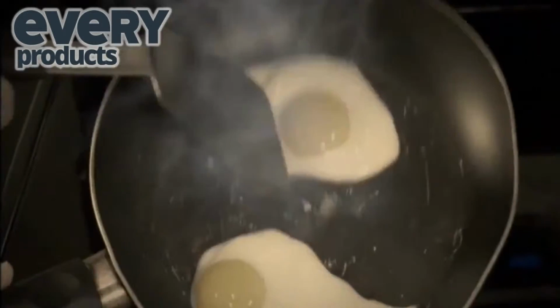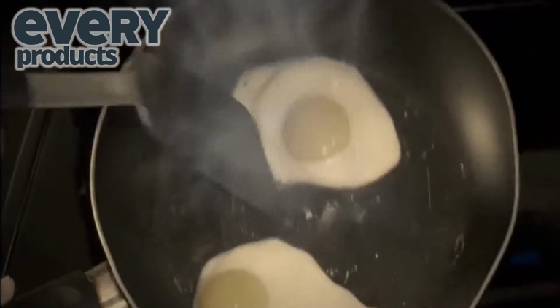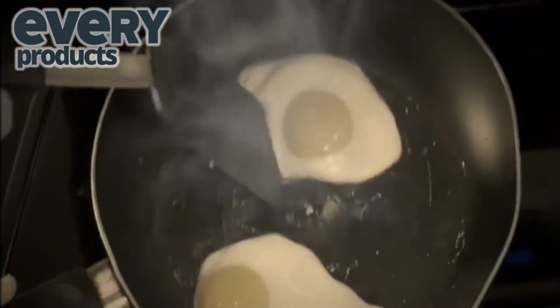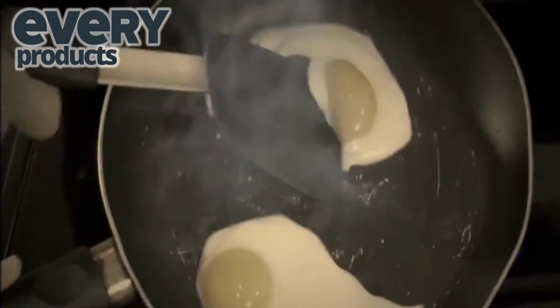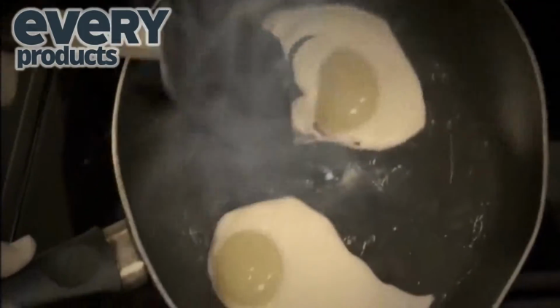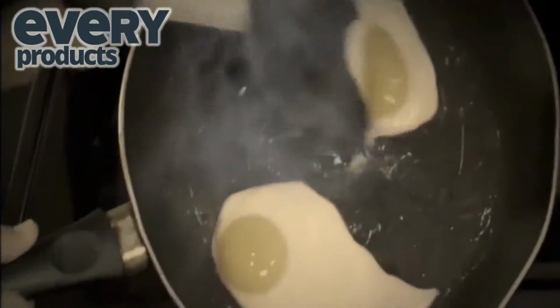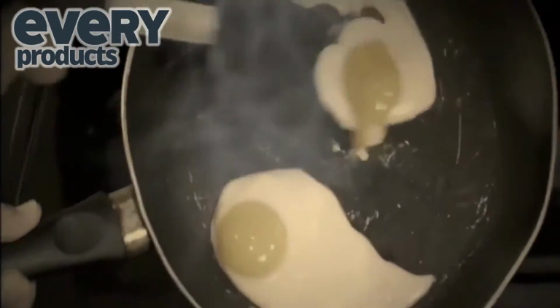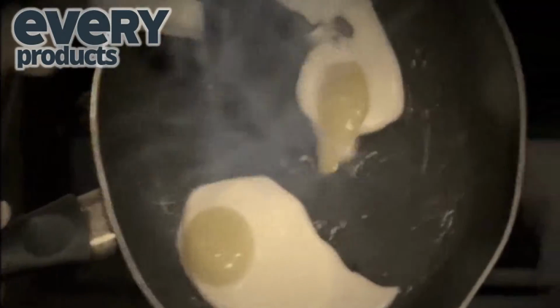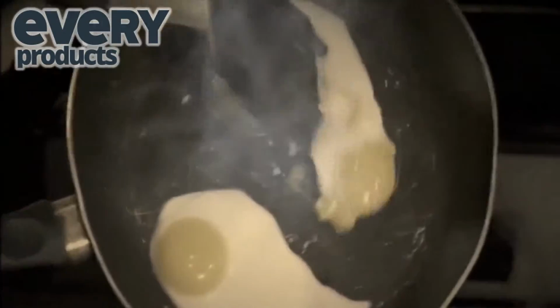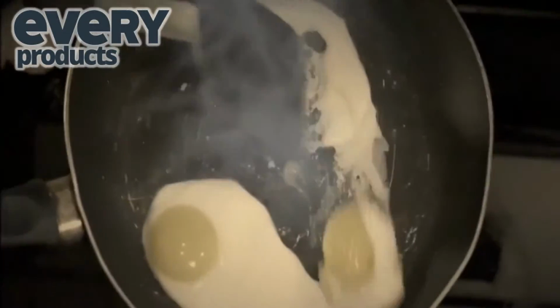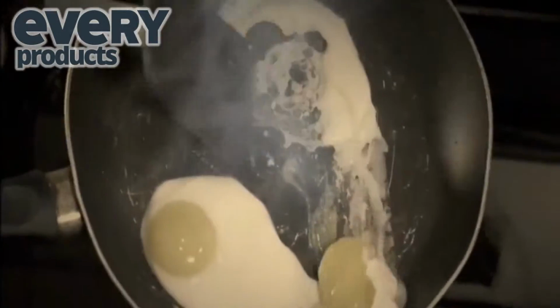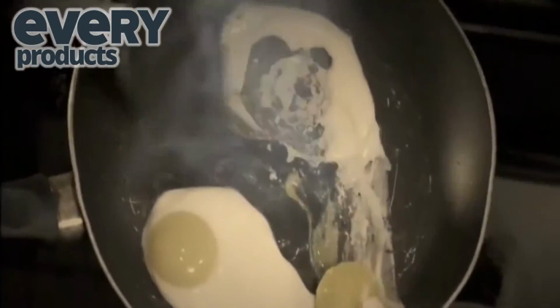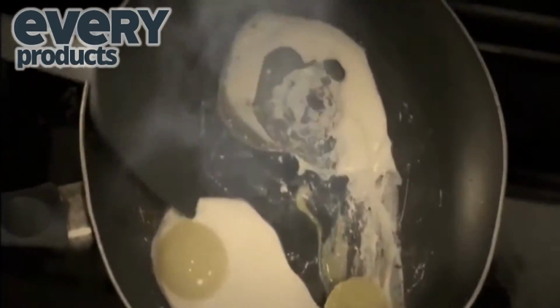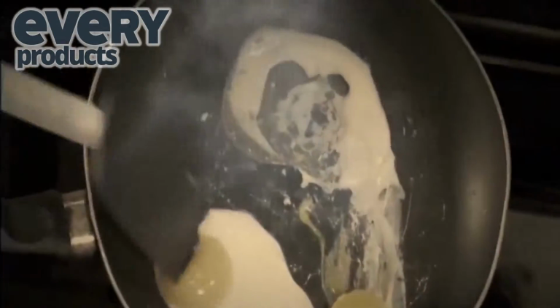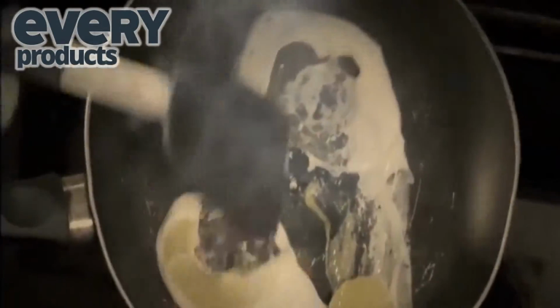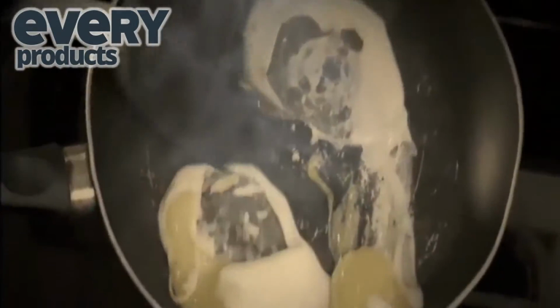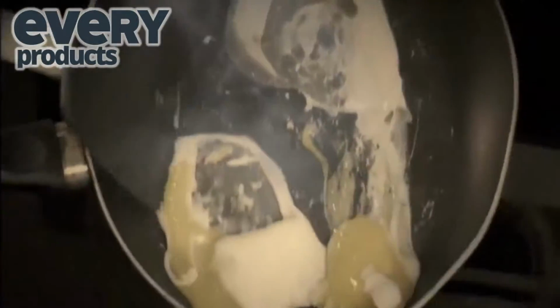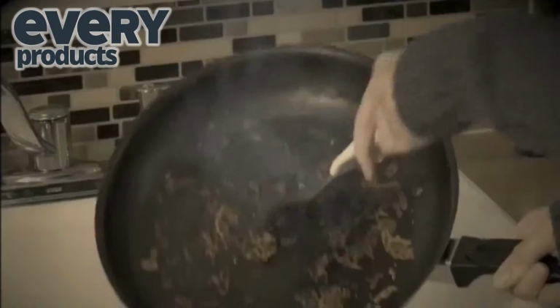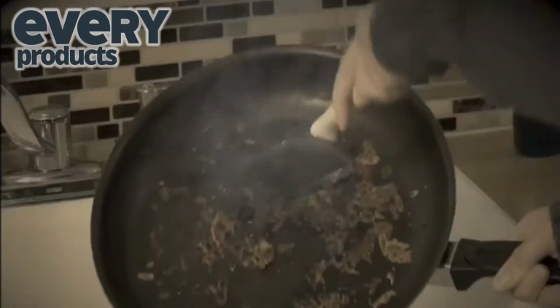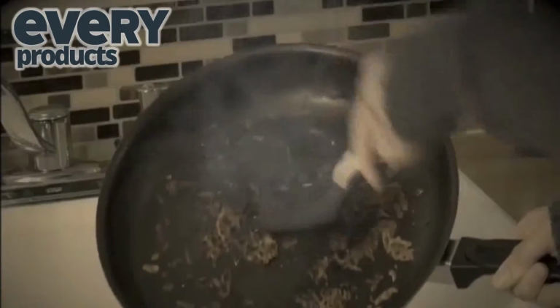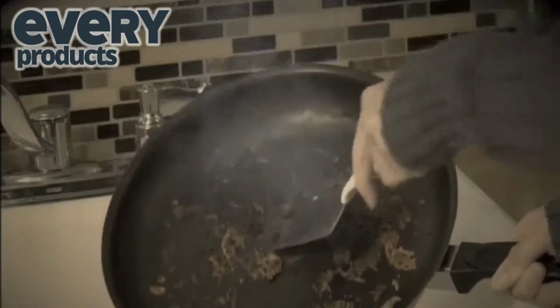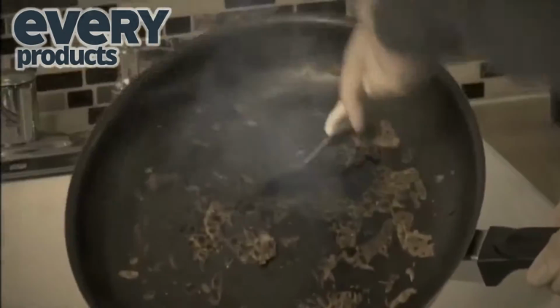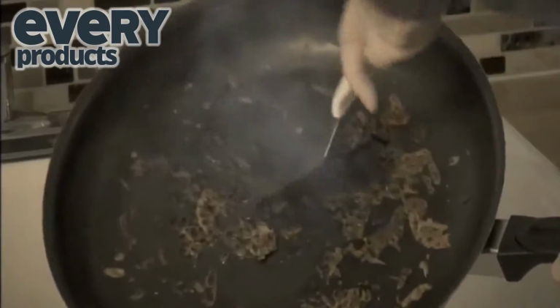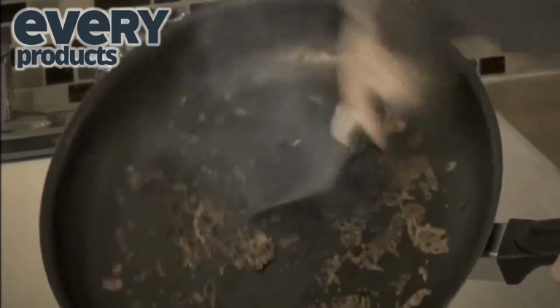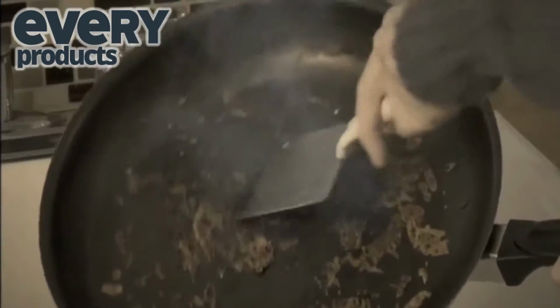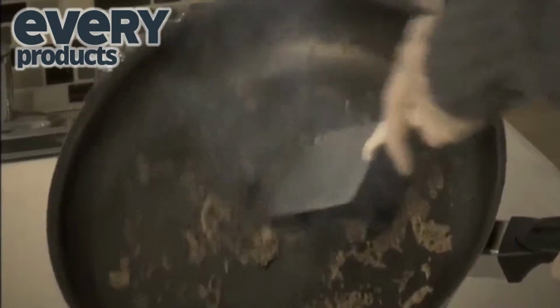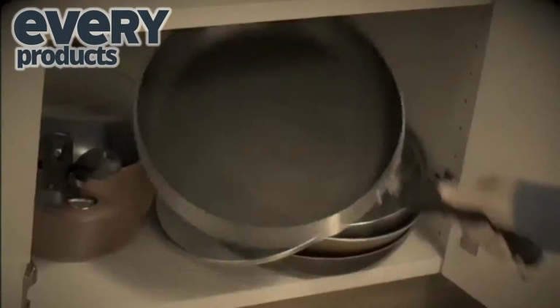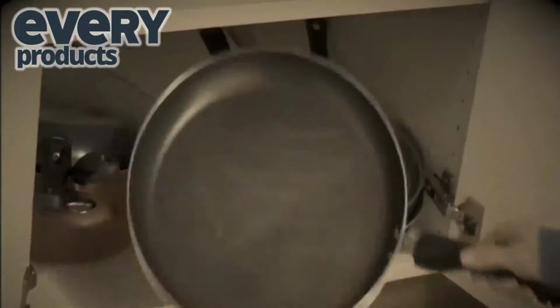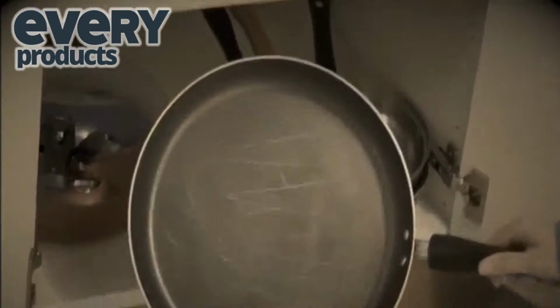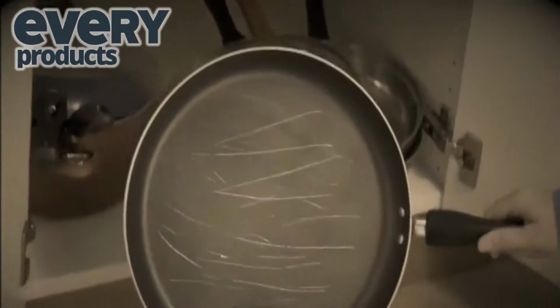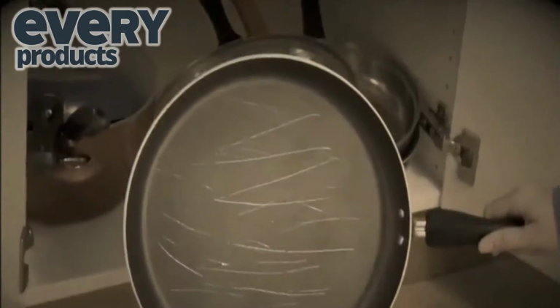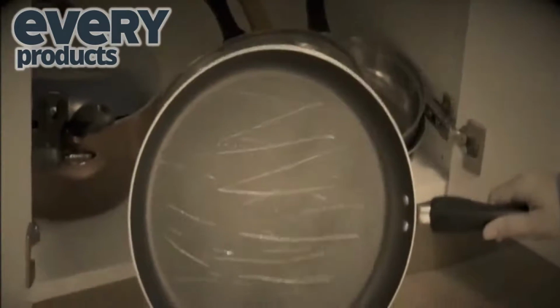Has food sticking to your pan gotten completely out of hand? Tired of scraping, scrubbing, and all the scratch?